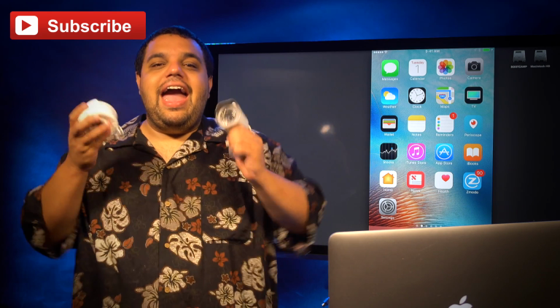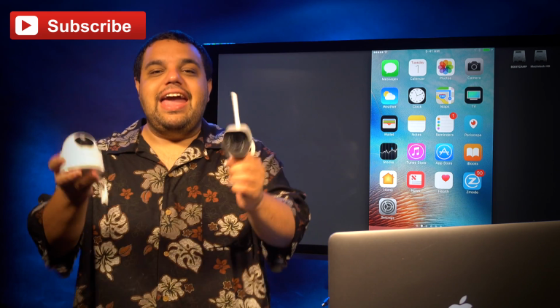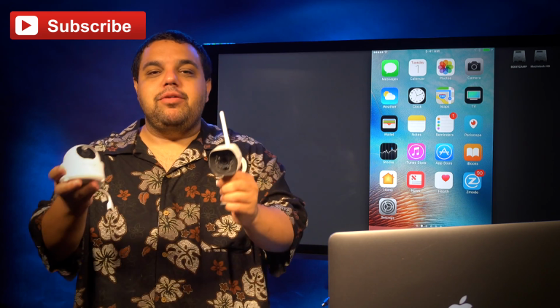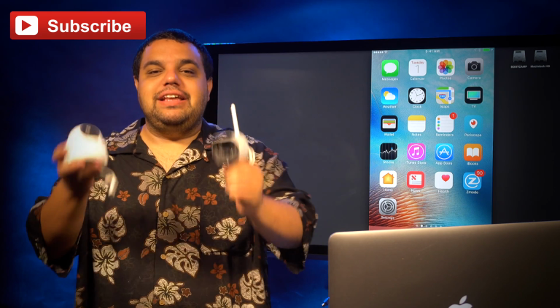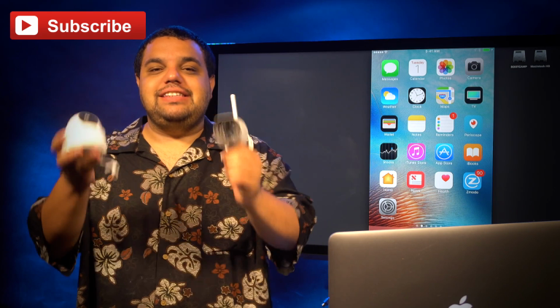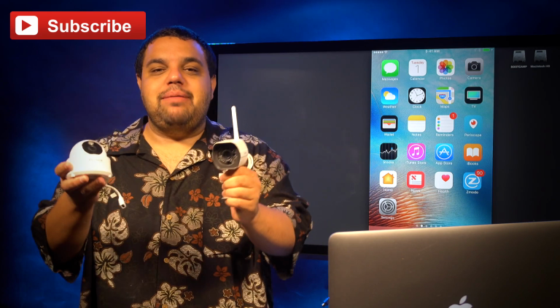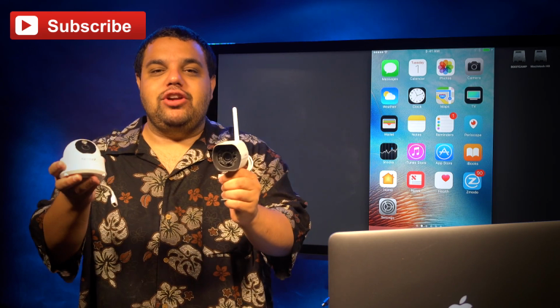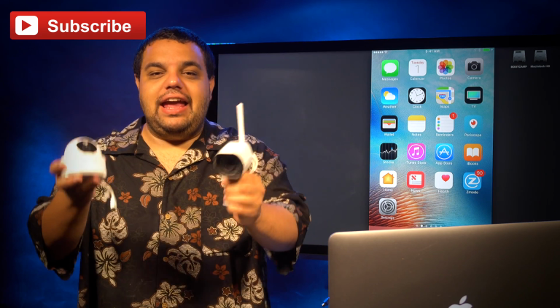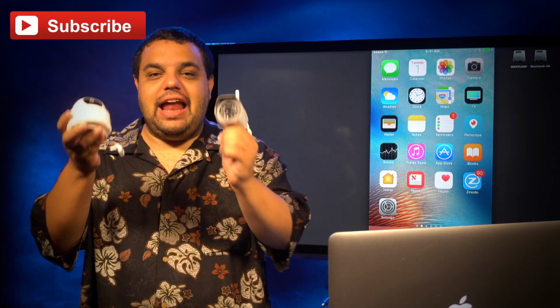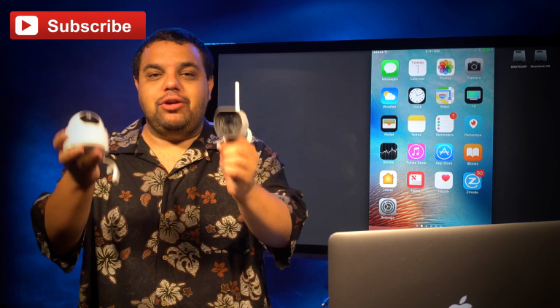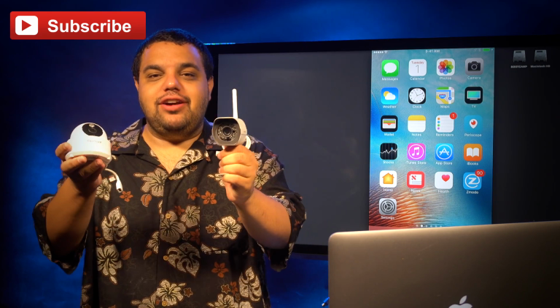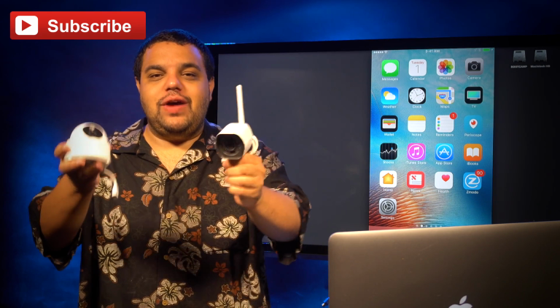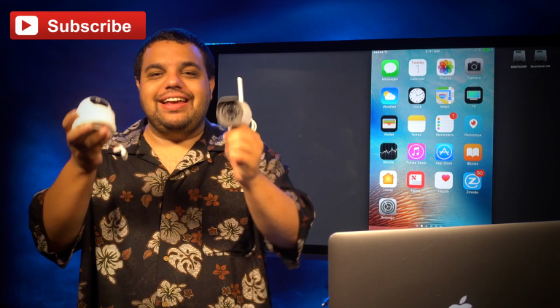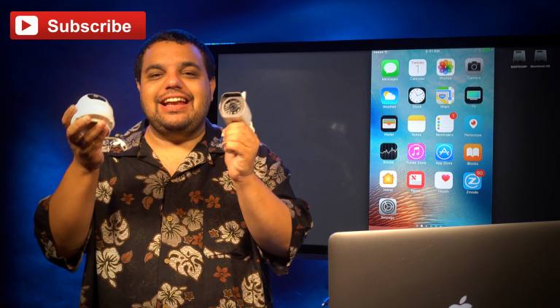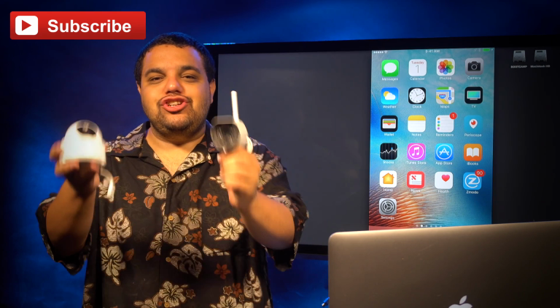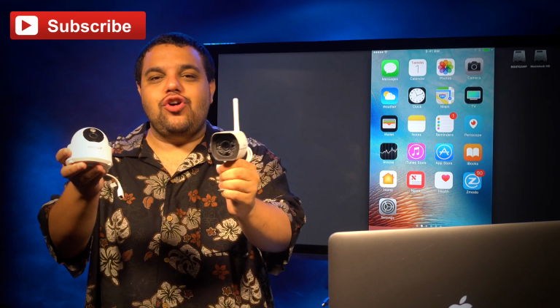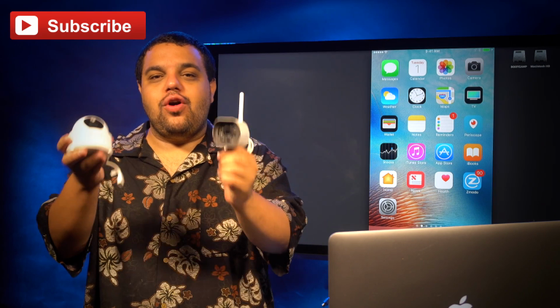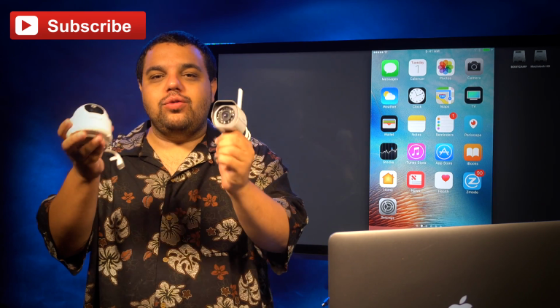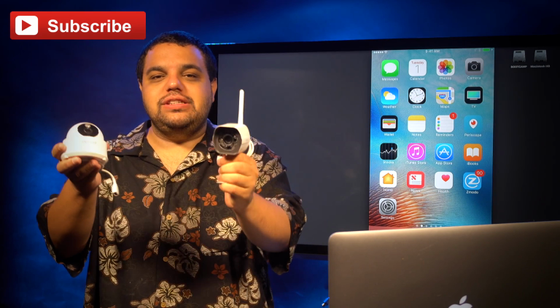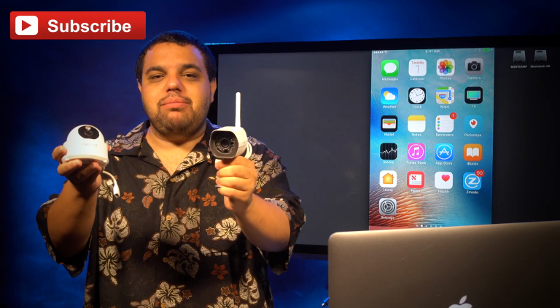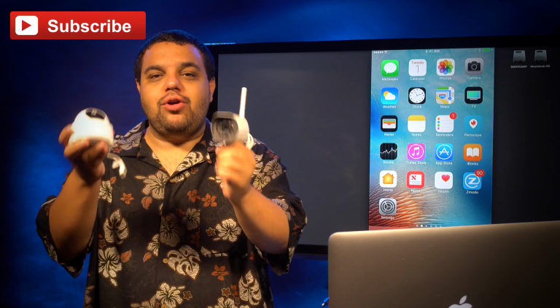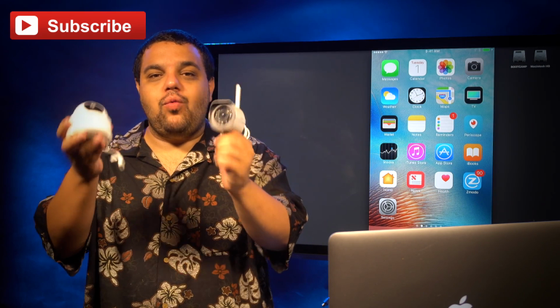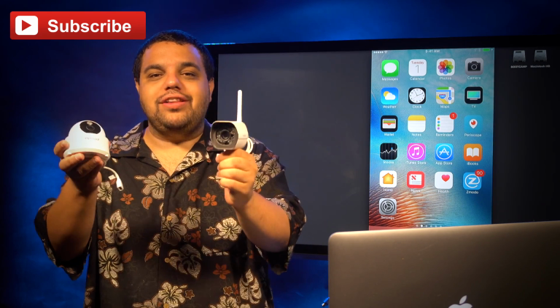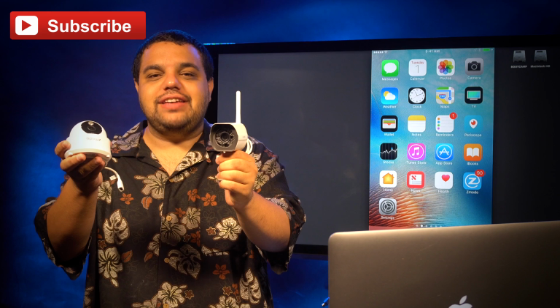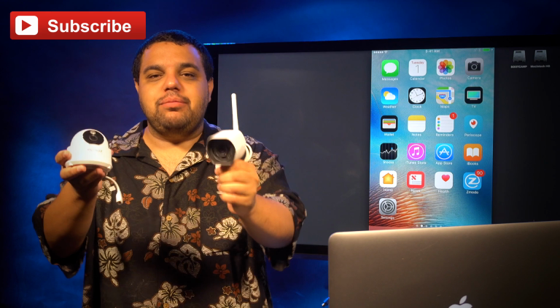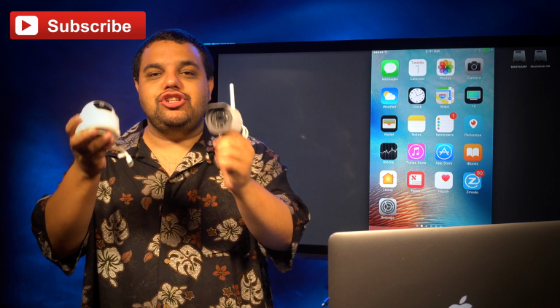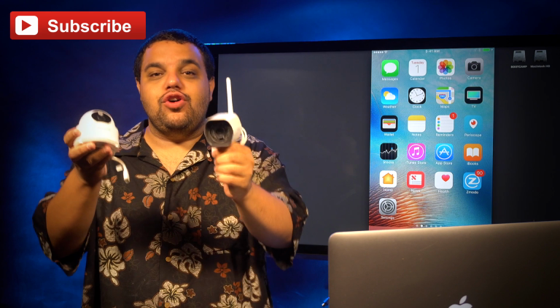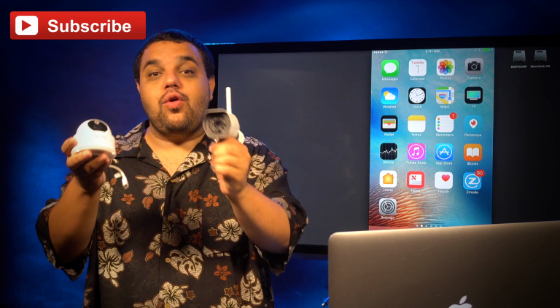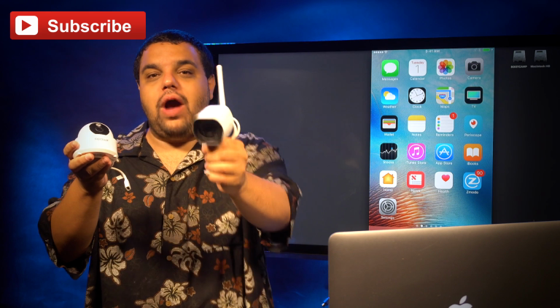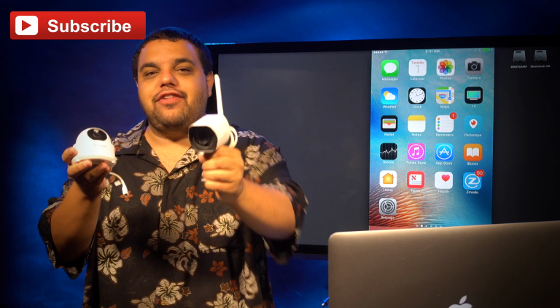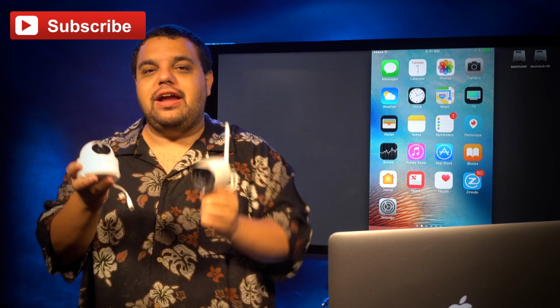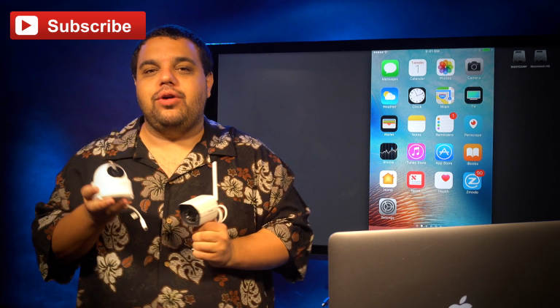Hey everybody, Sam here today and I'm going to tell you how to connect your Zmoto wireless cameras to your wifi network.